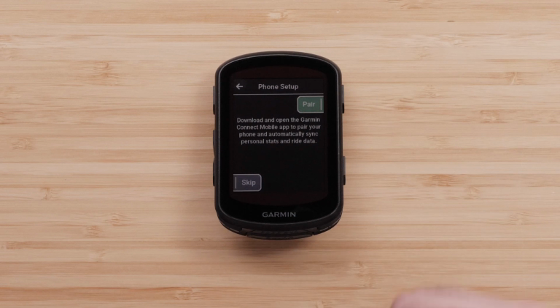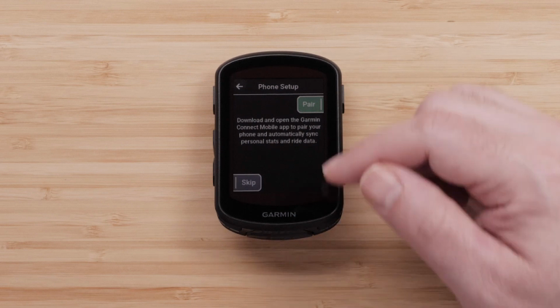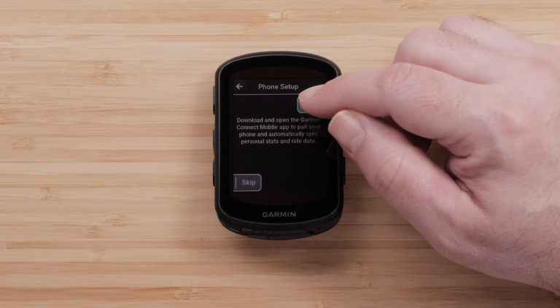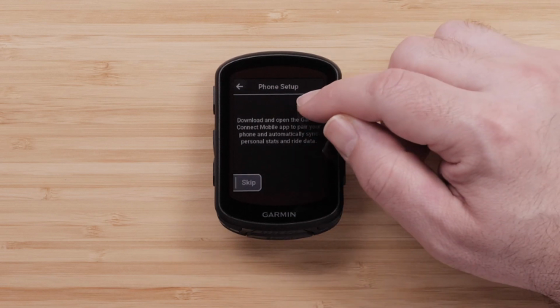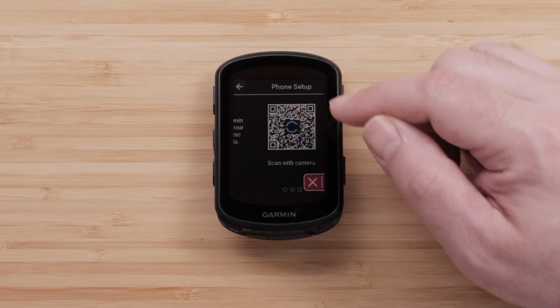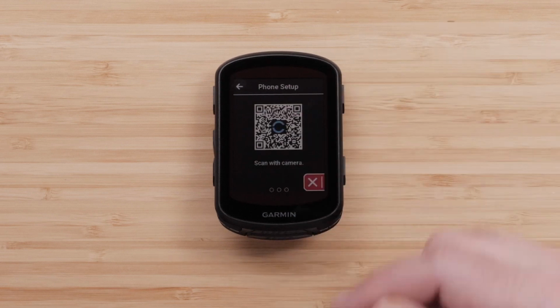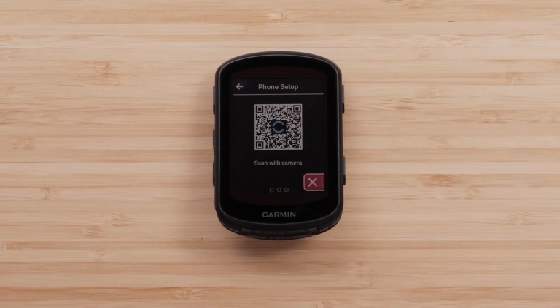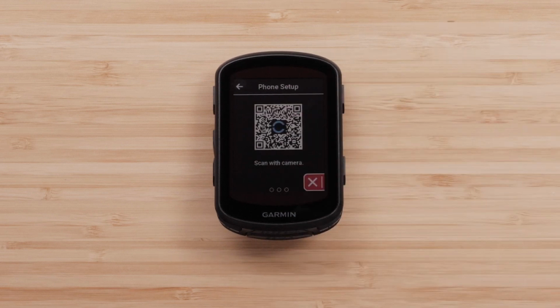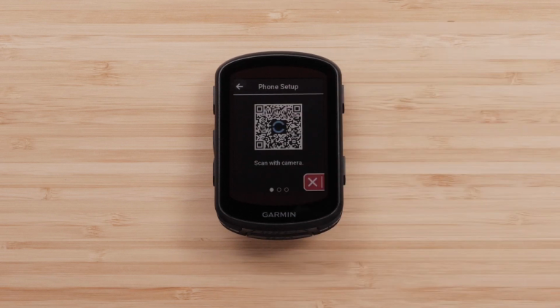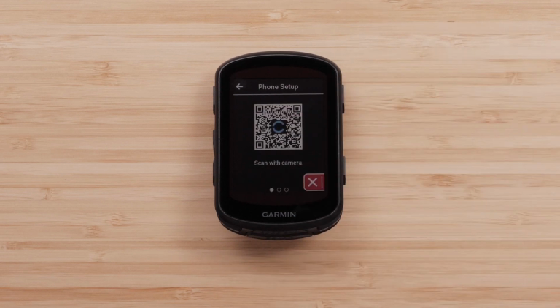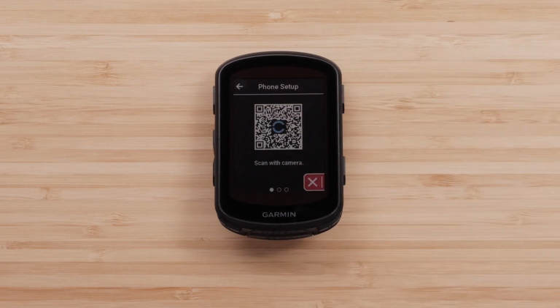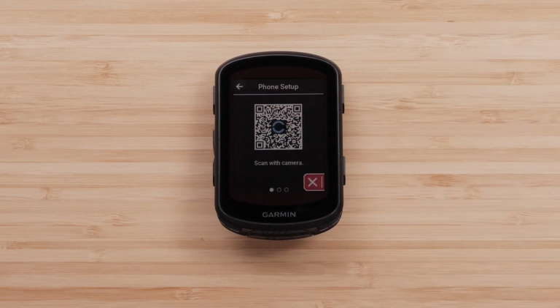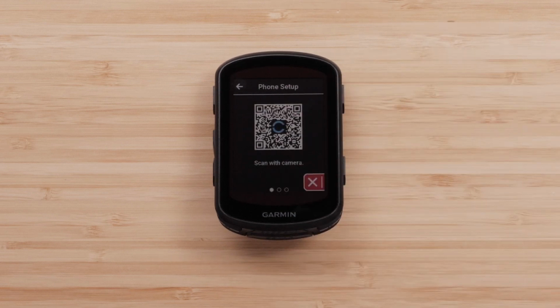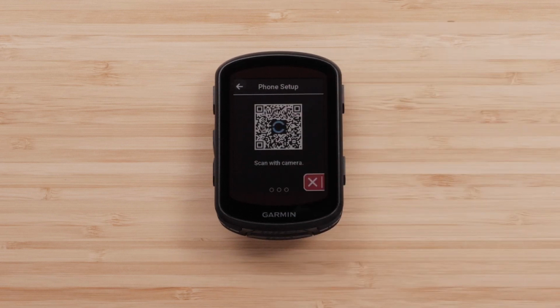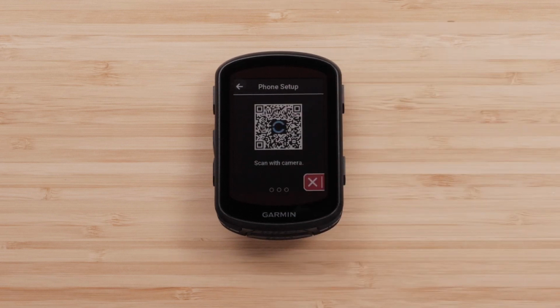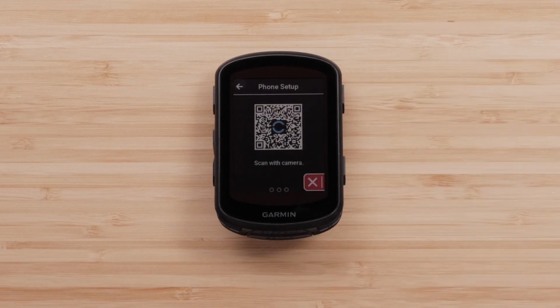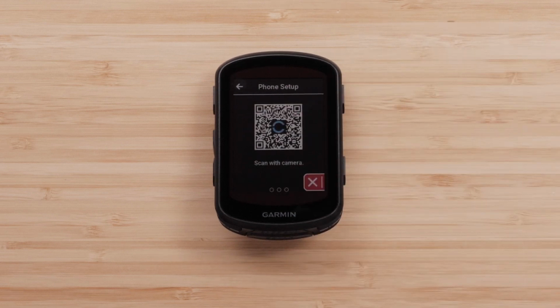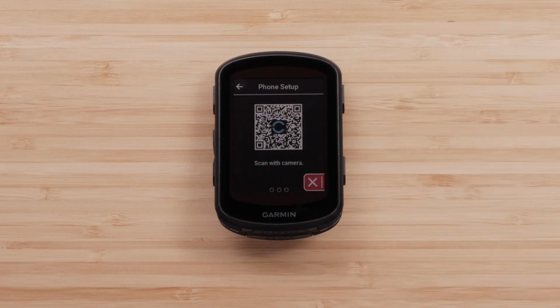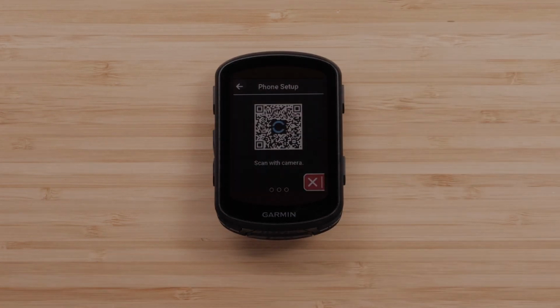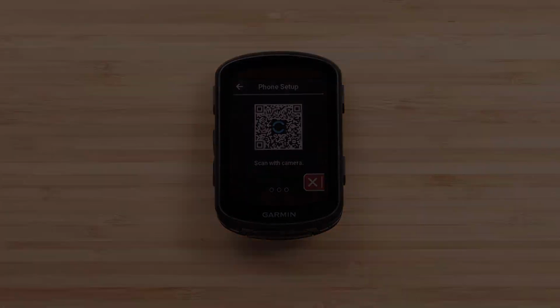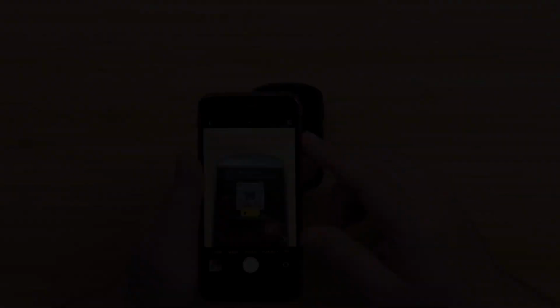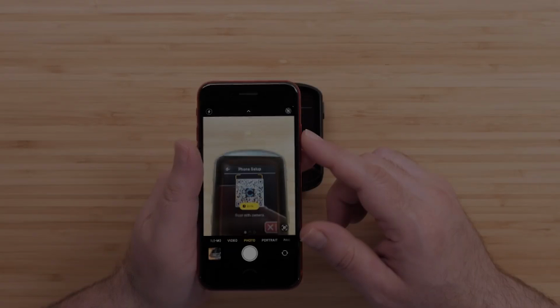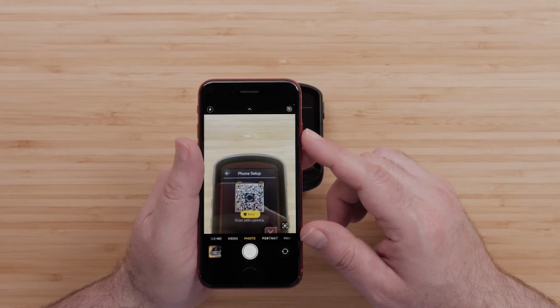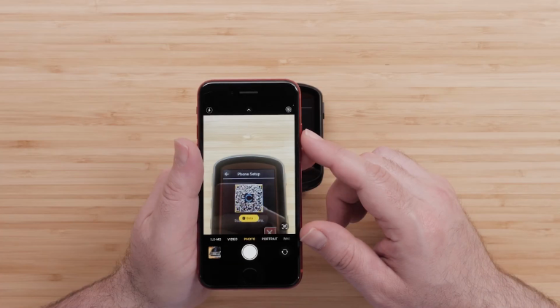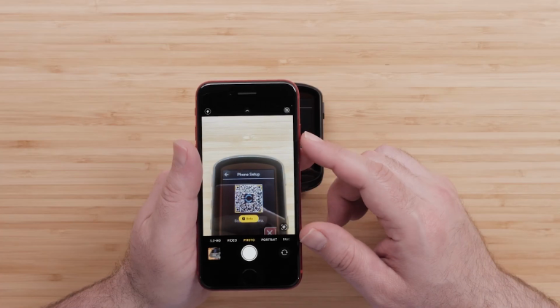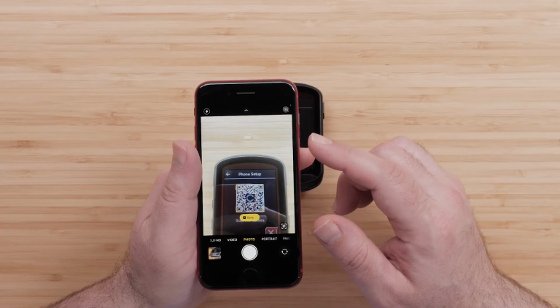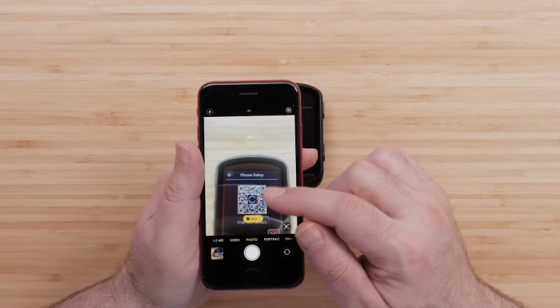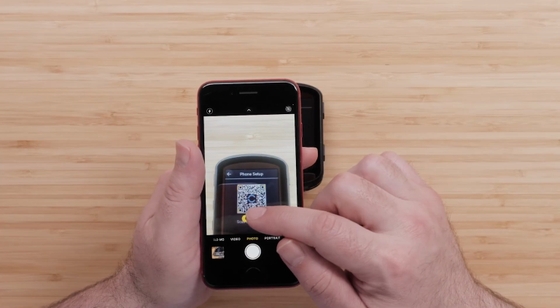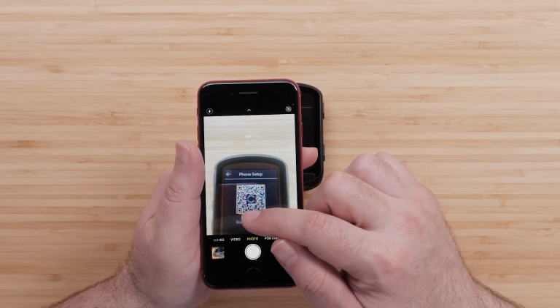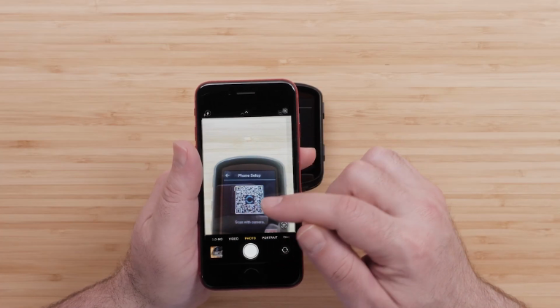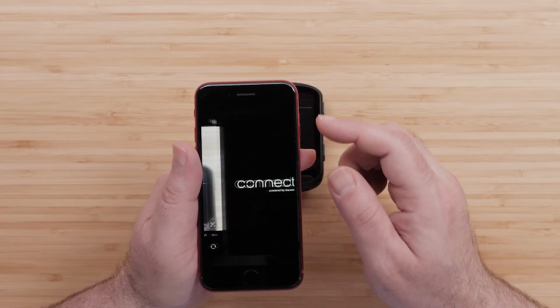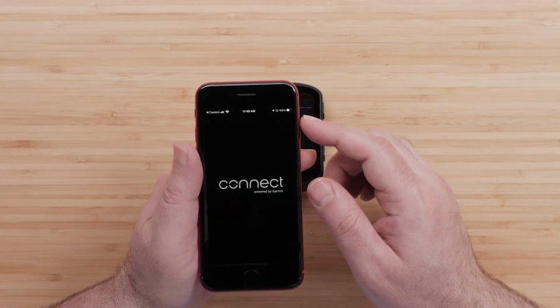Press Pair. A QR code will appear on your Edge device. Scan it with the camera on your smartphone.